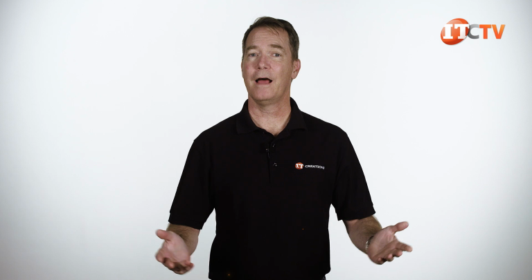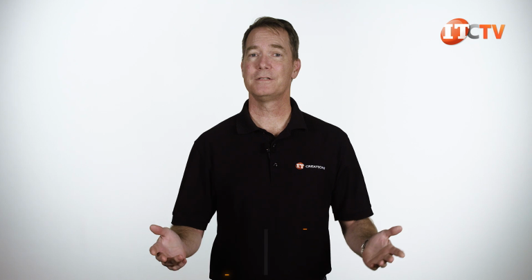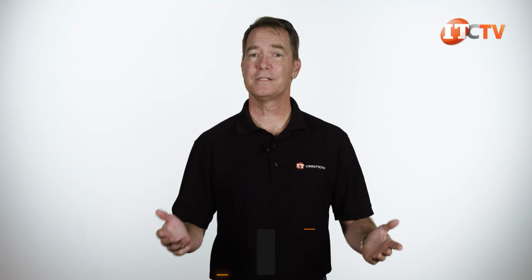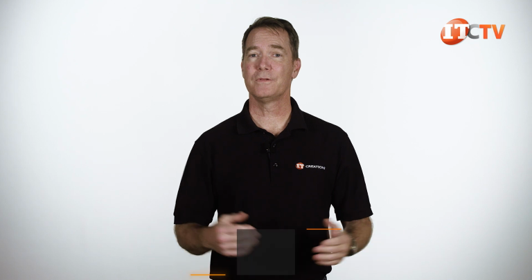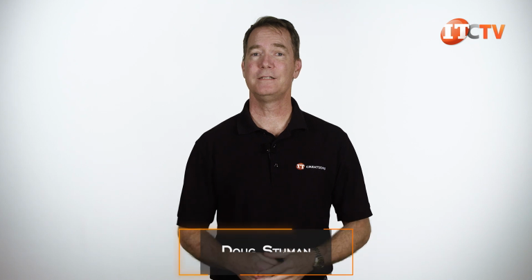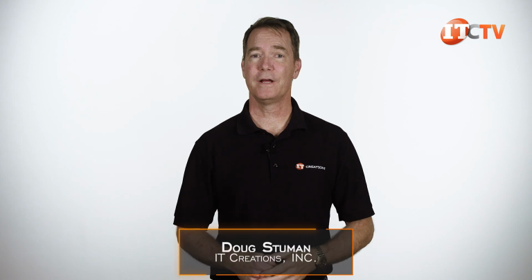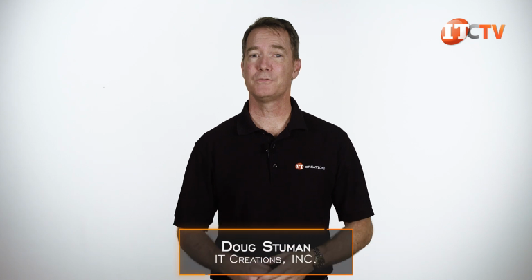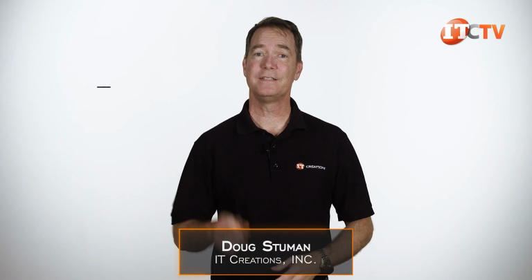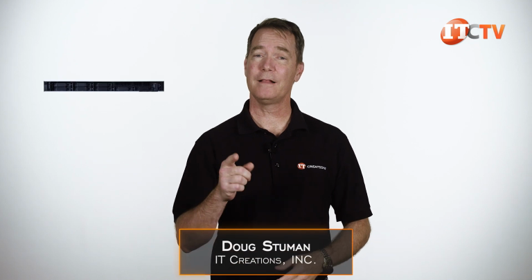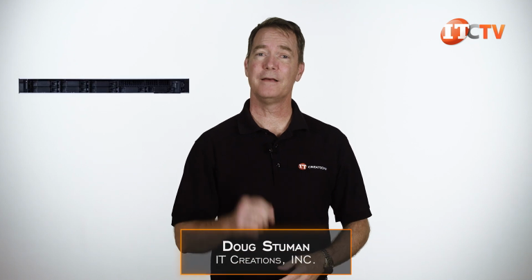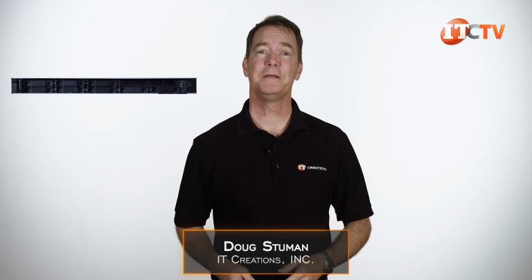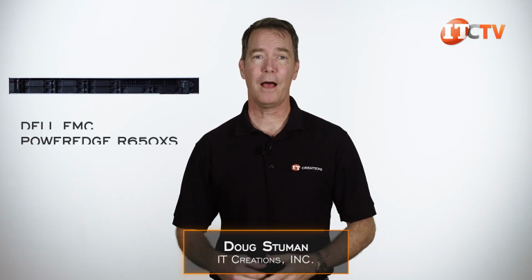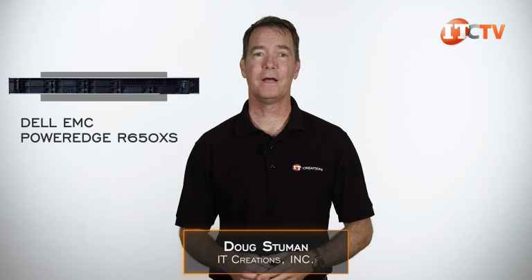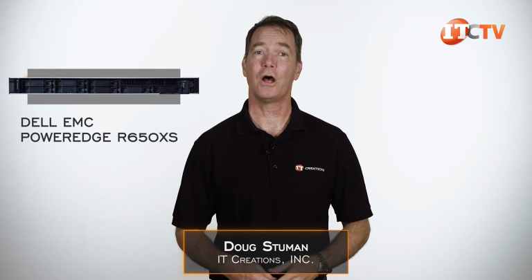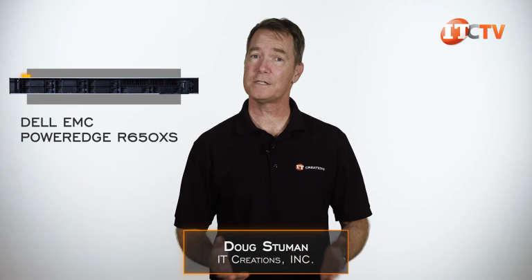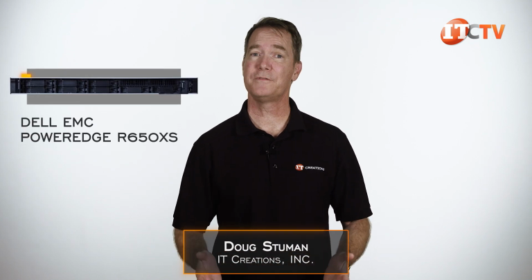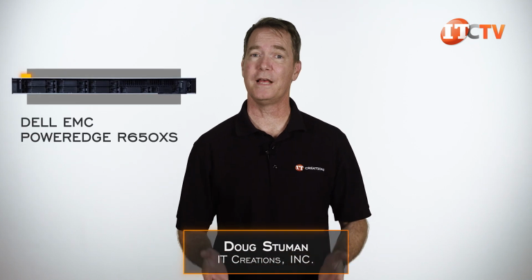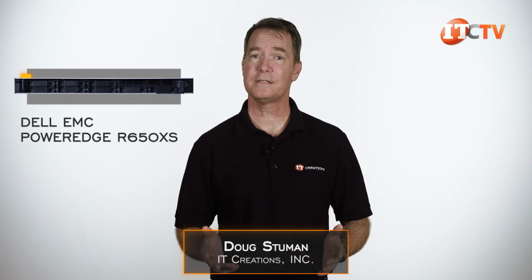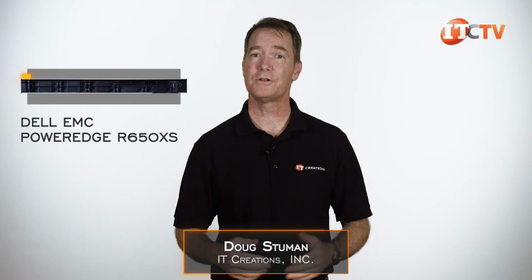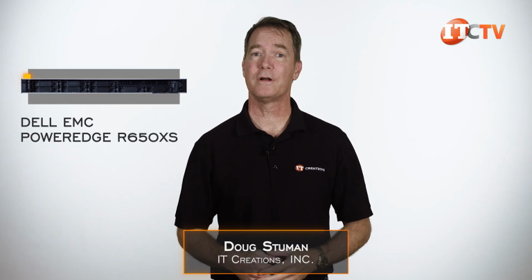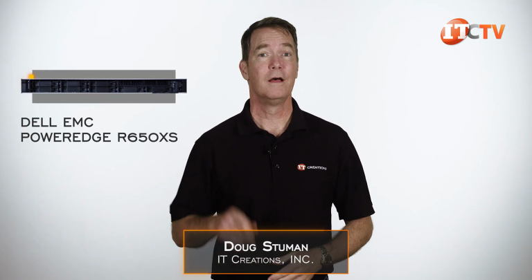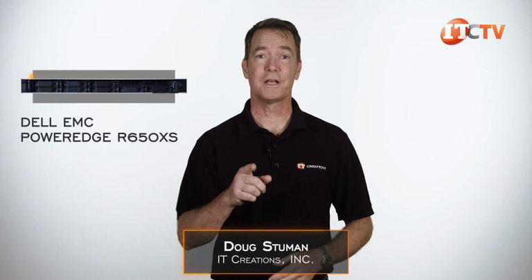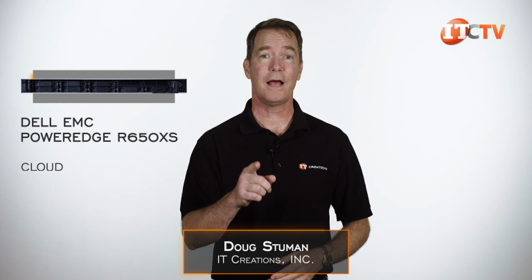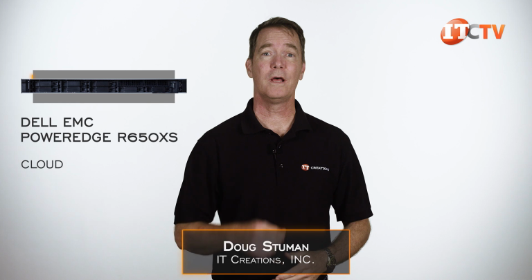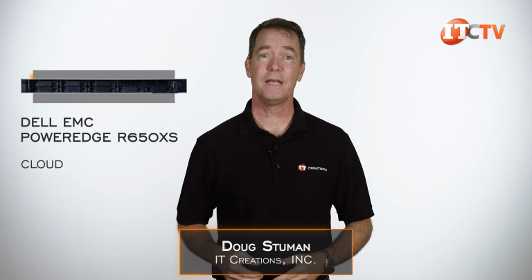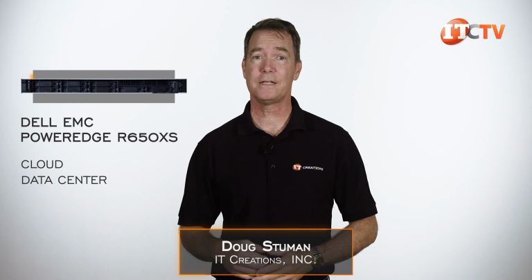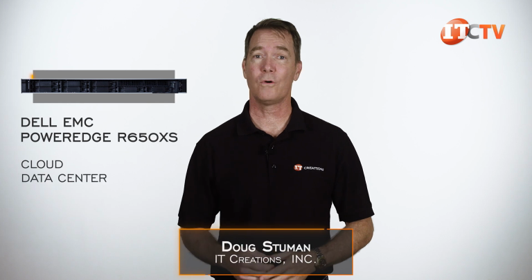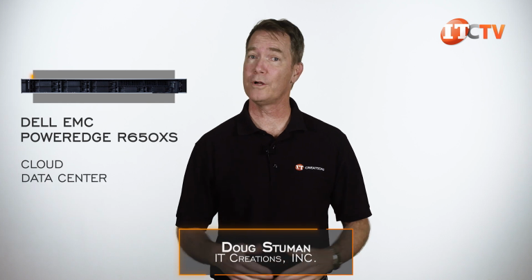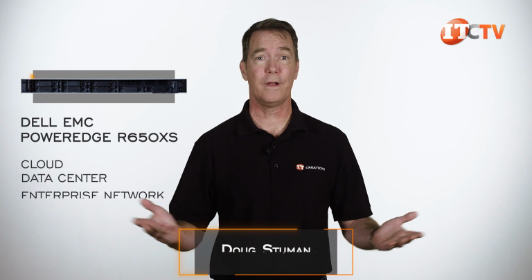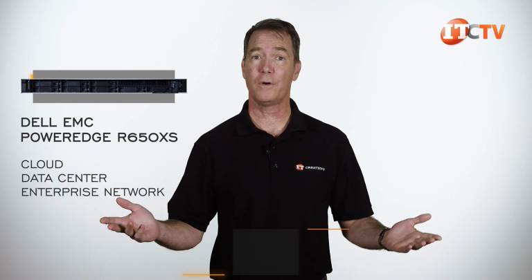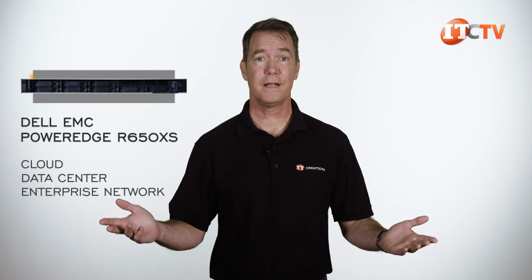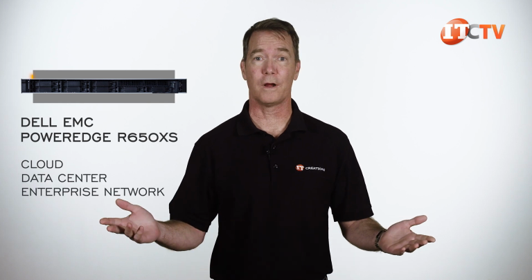Hi there, Doug Stumann with IT Creations with the Dell EMC PowerEdge R650XS Server for the cloud, data center, or your own enterprise network.